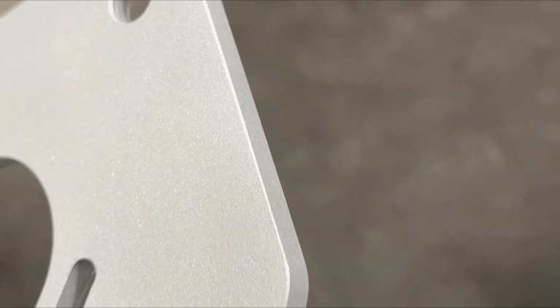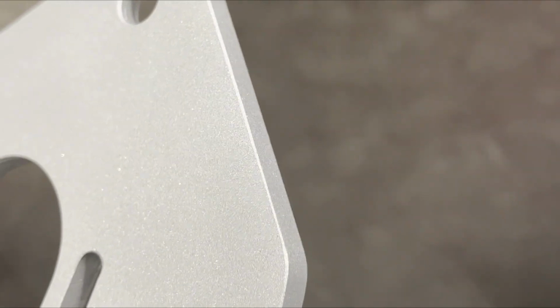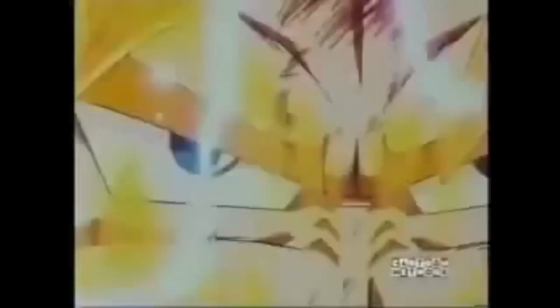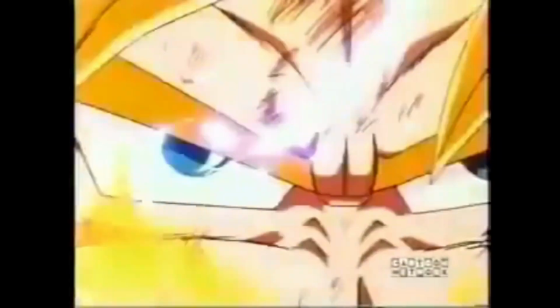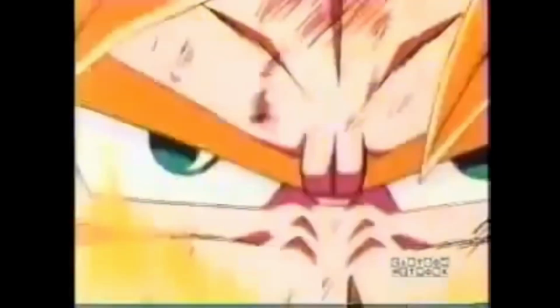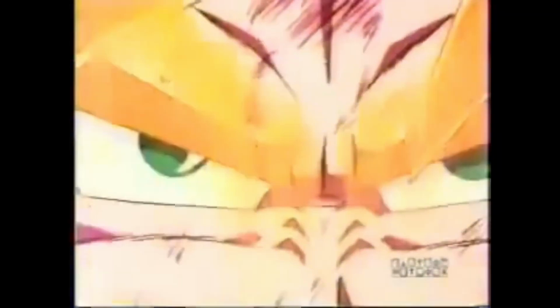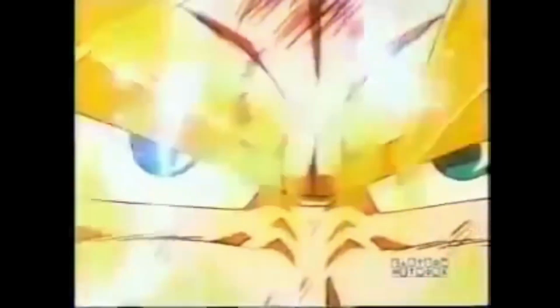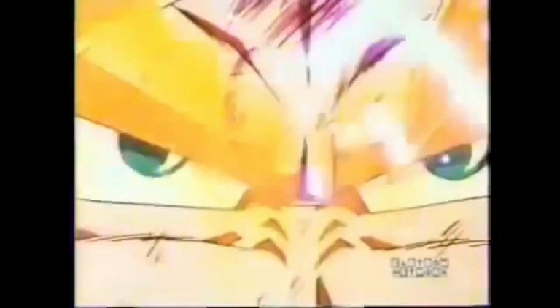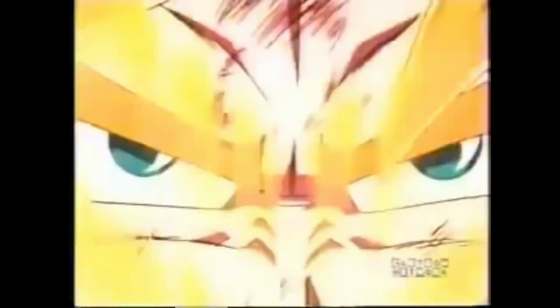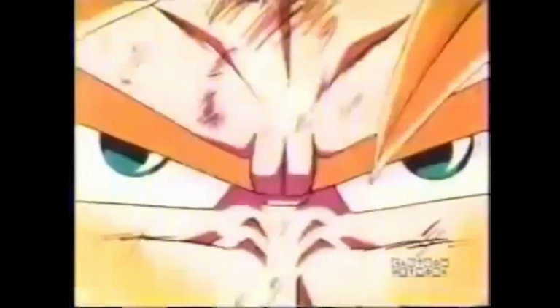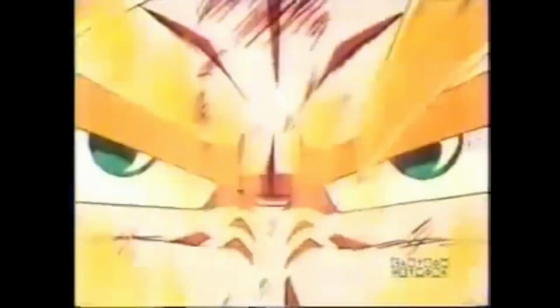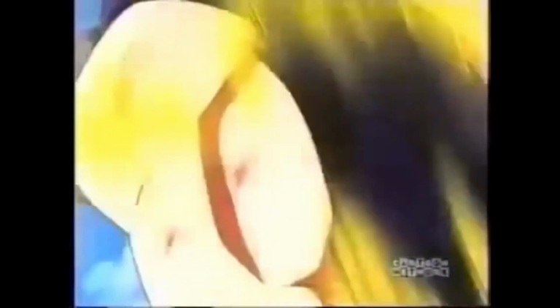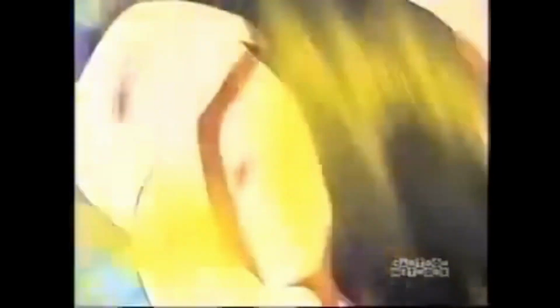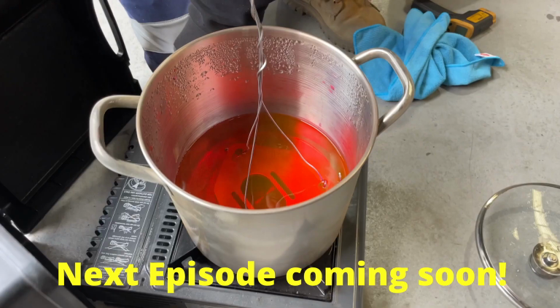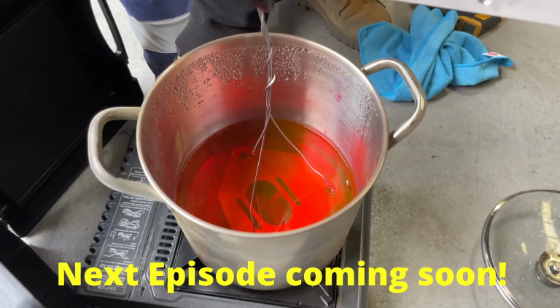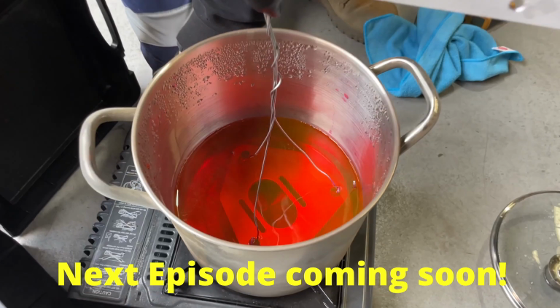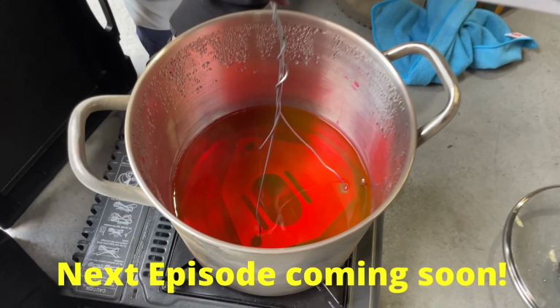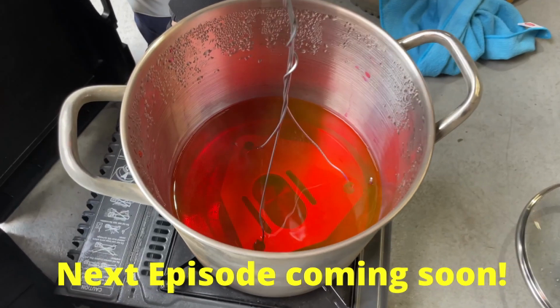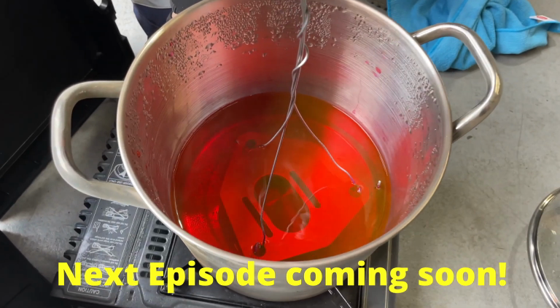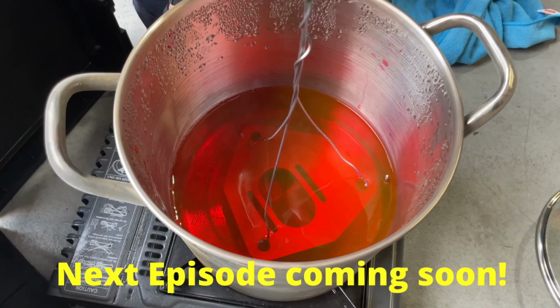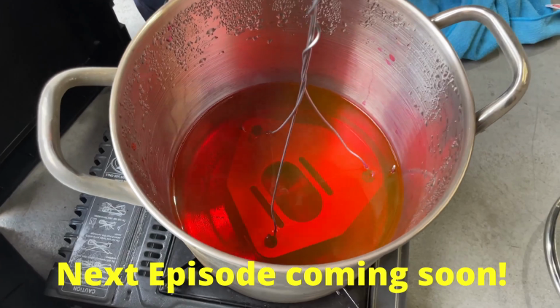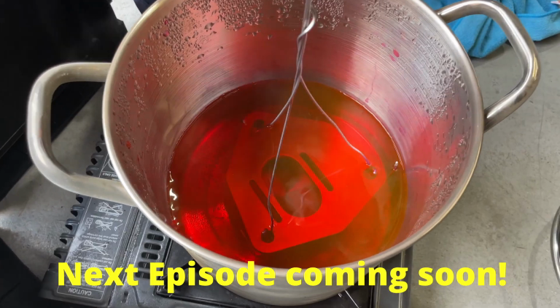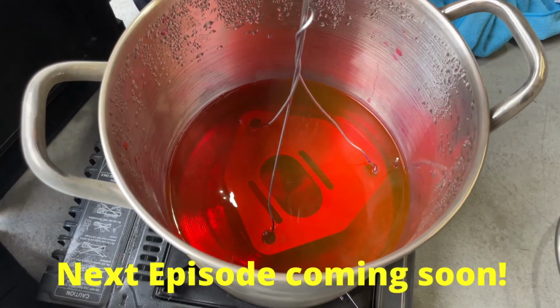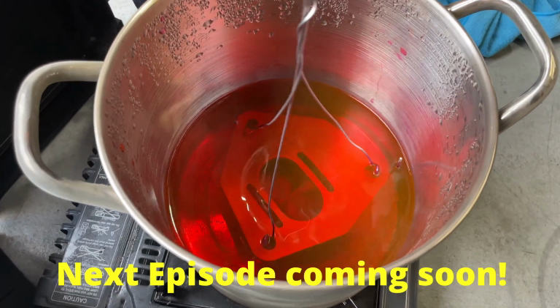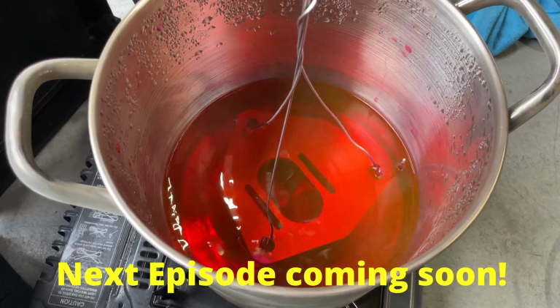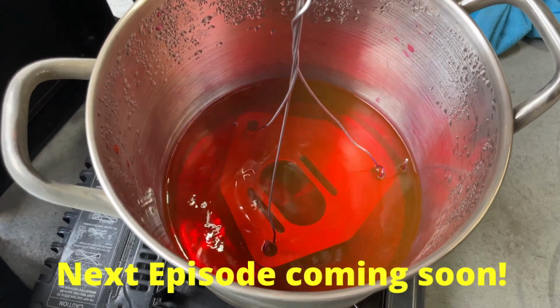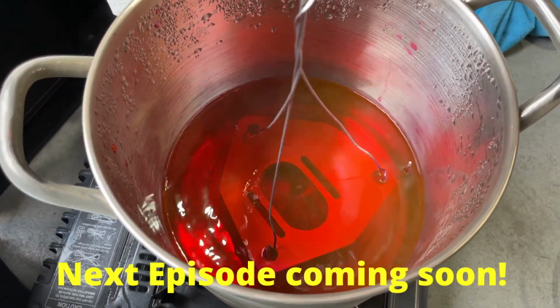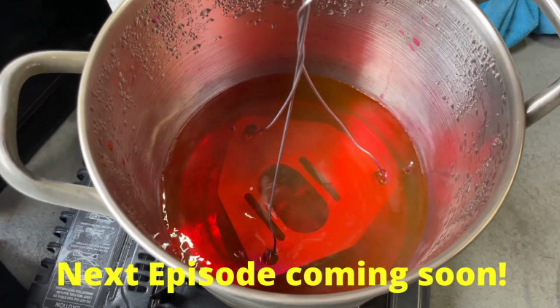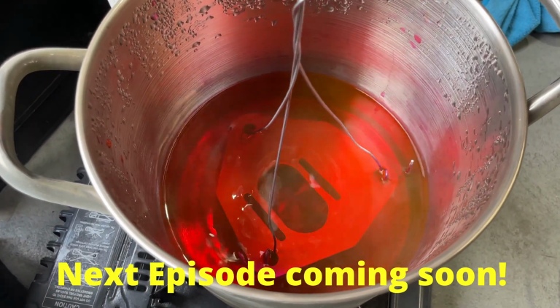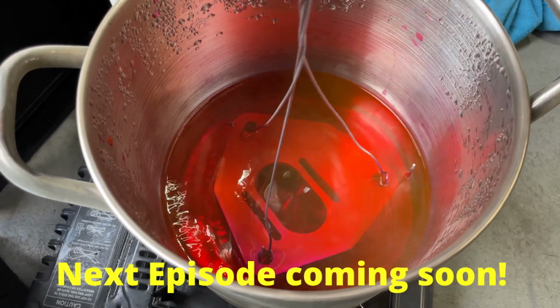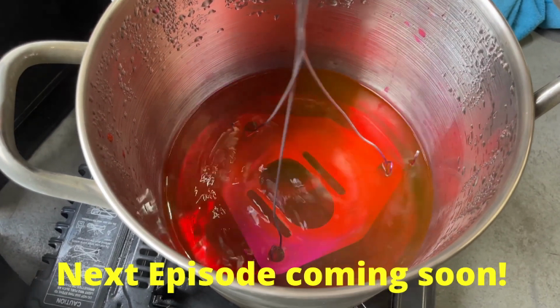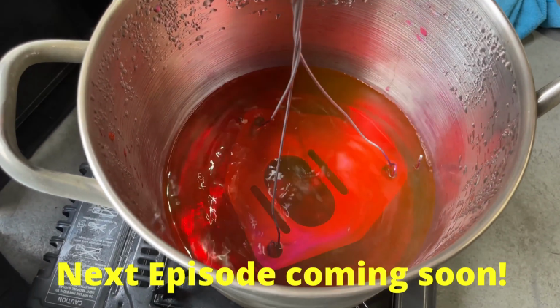Next time on Dragon Ball Z... So after two minutes, this is how it looks.